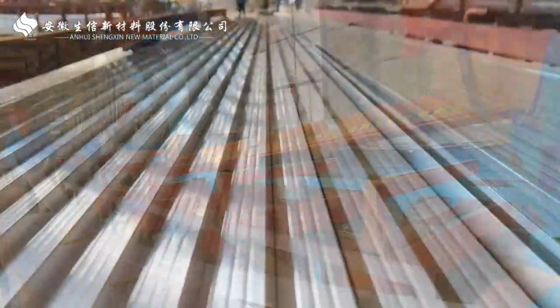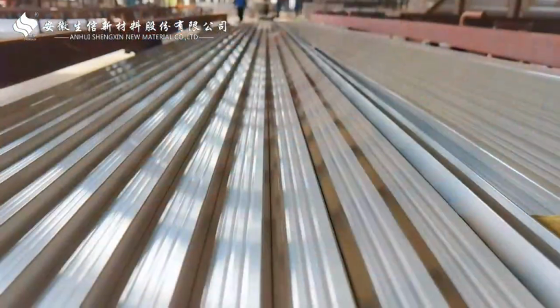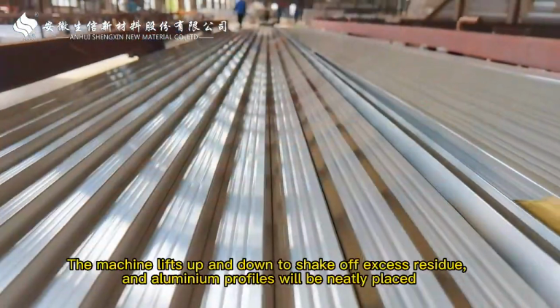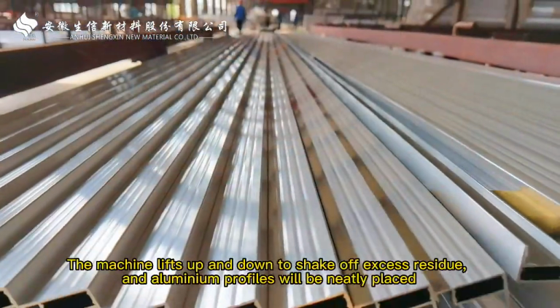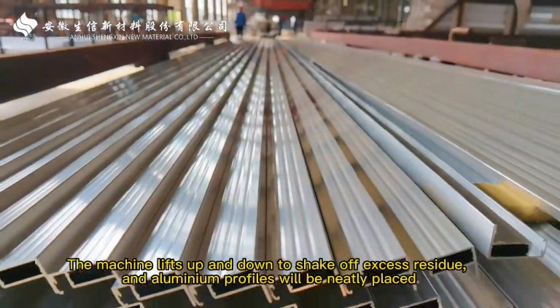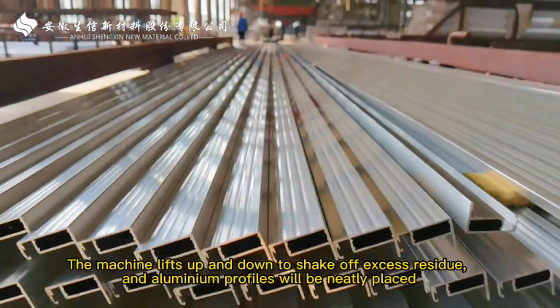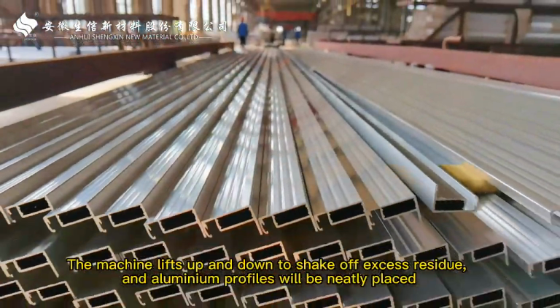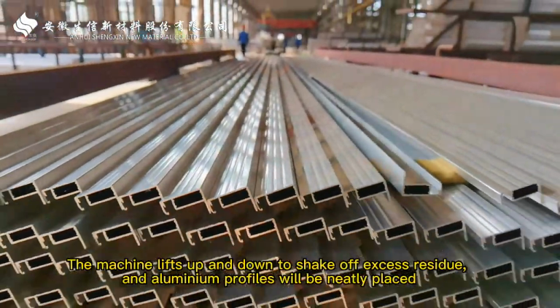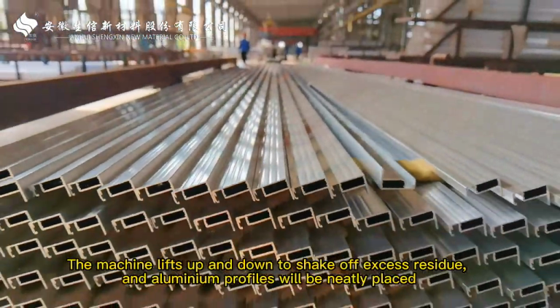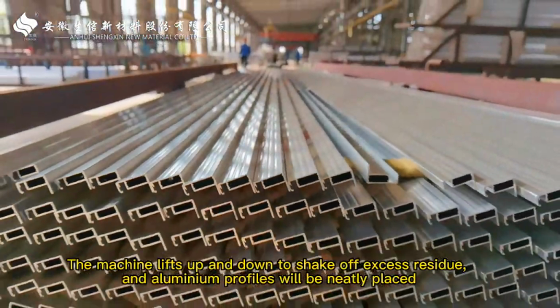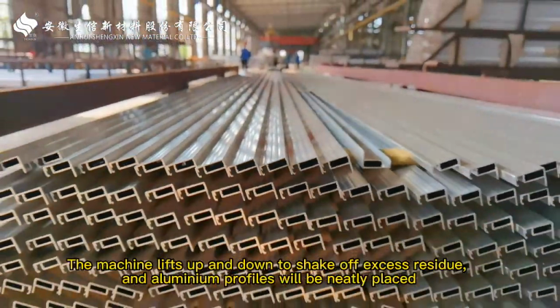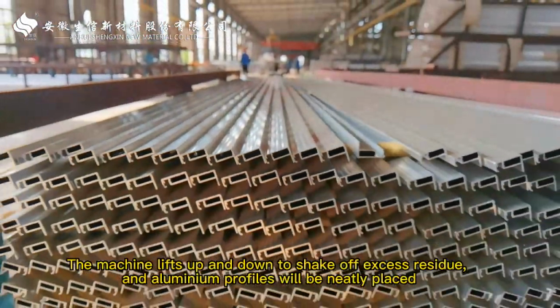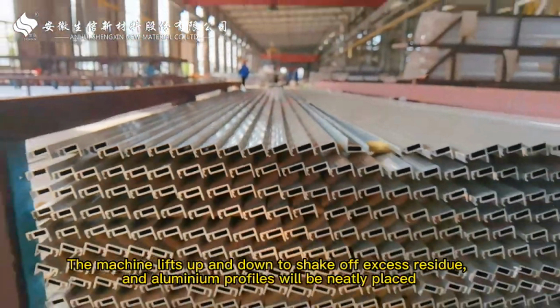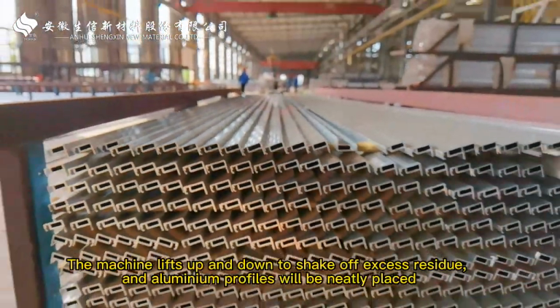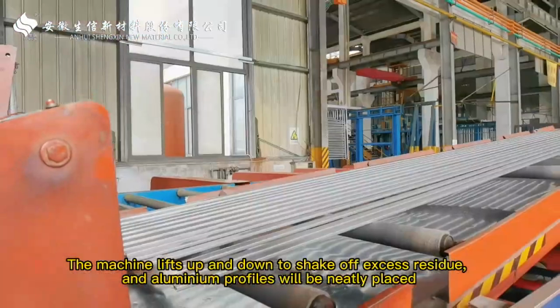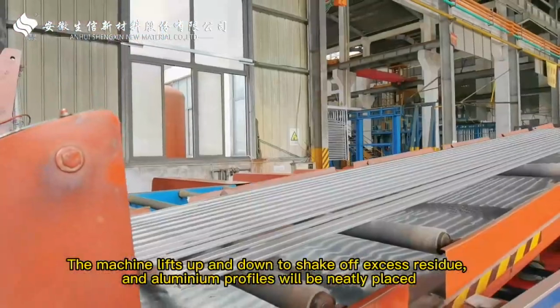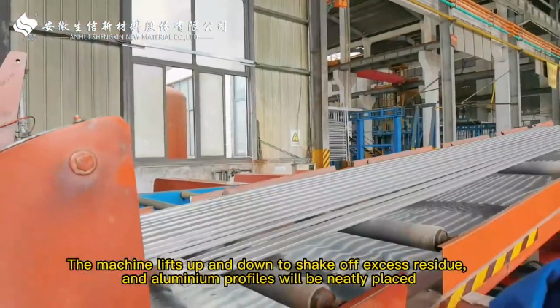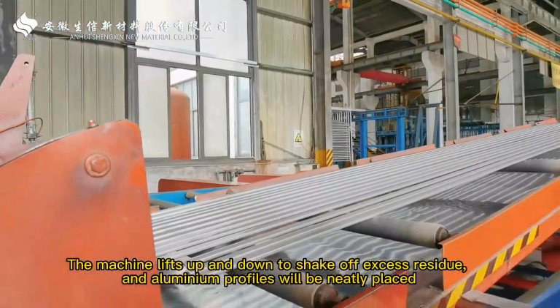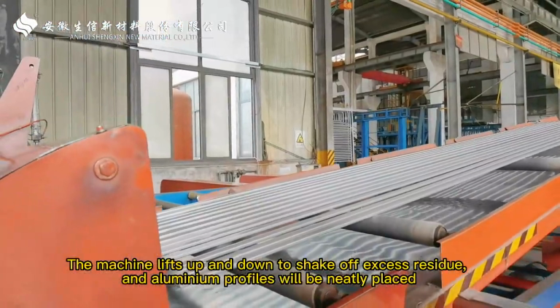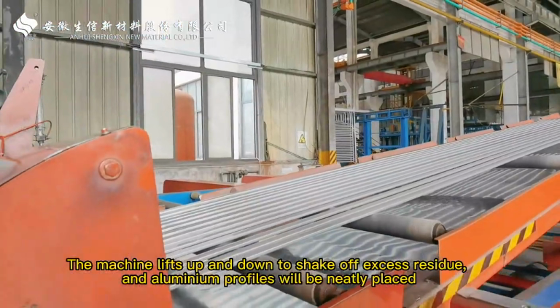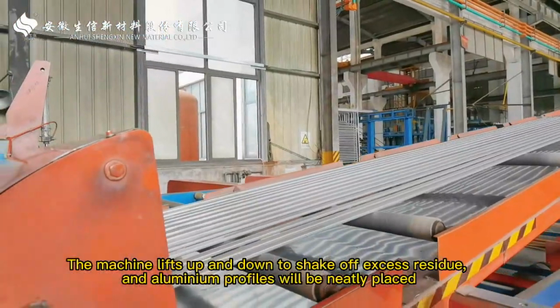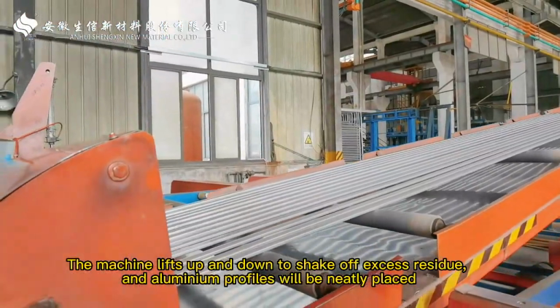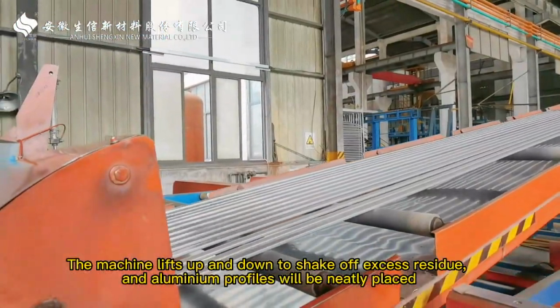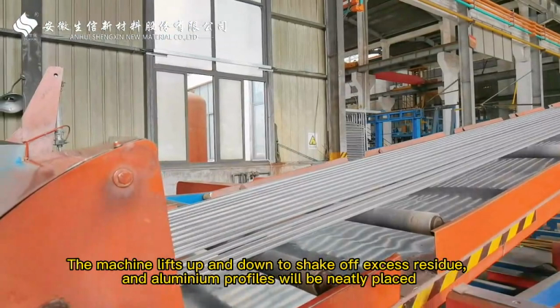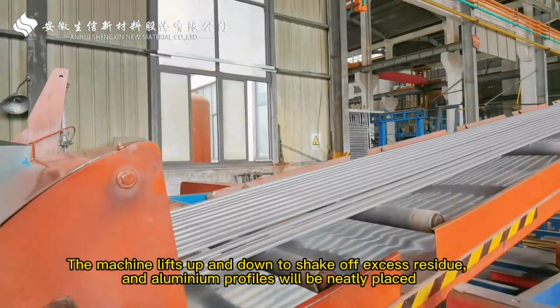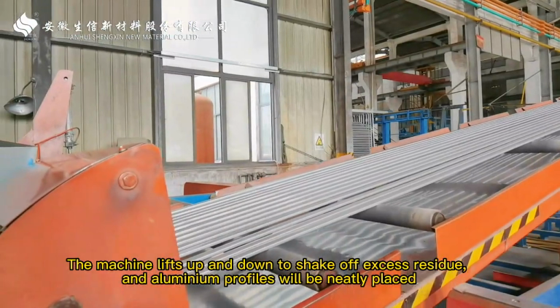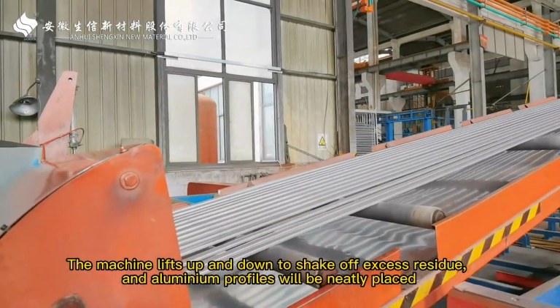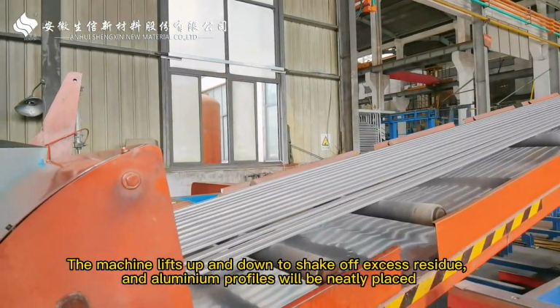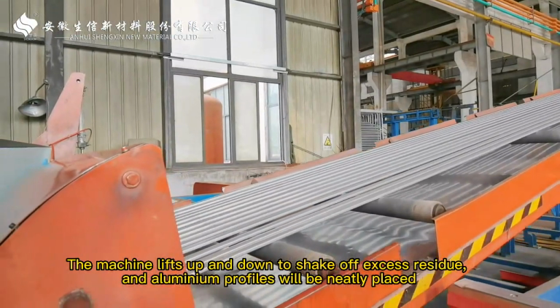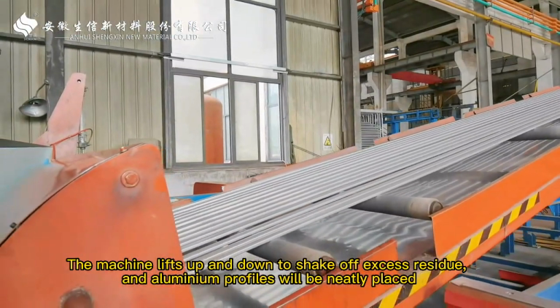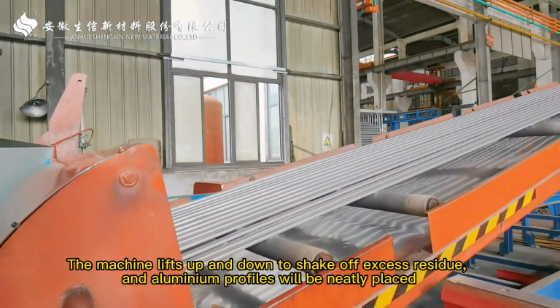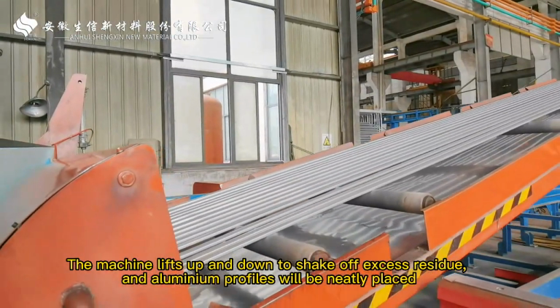The machine lifts up and down to shake off excess residue, and the aluminum profiles will be neatly placed.